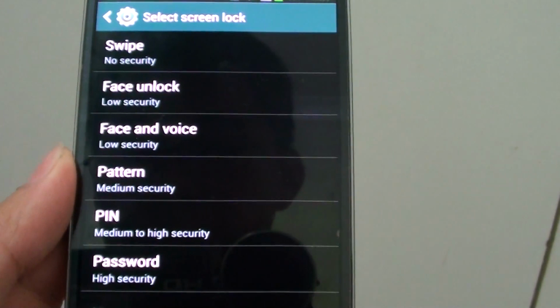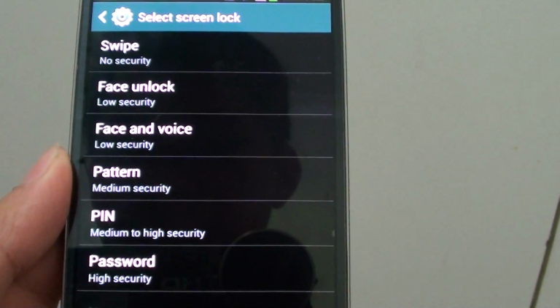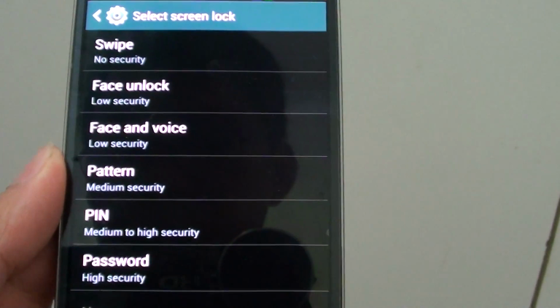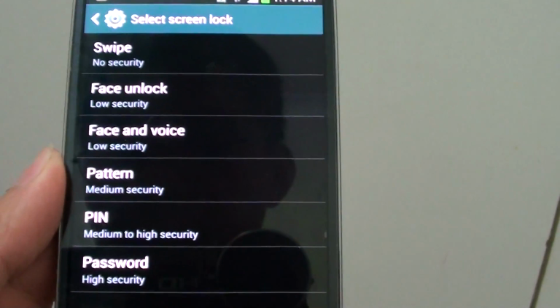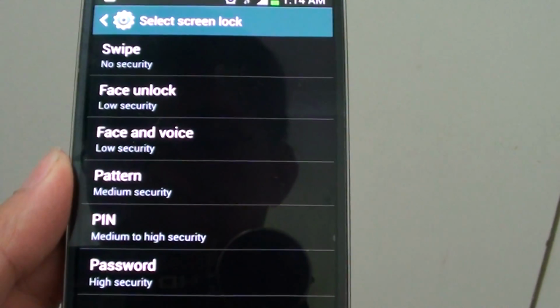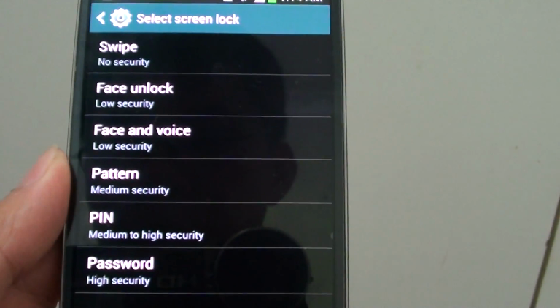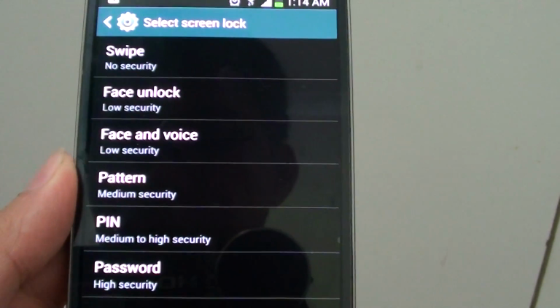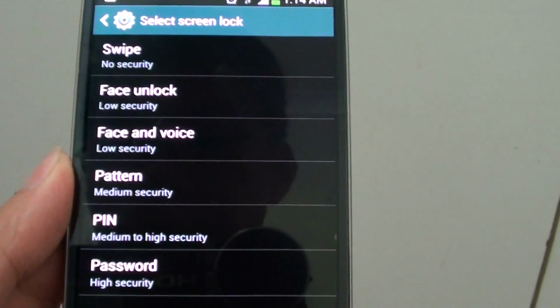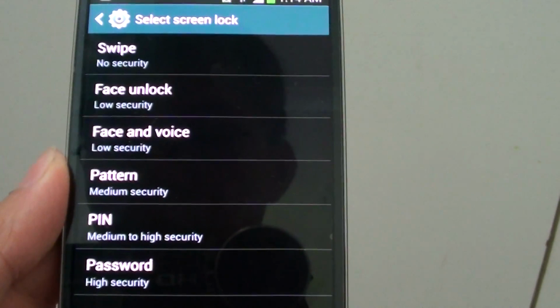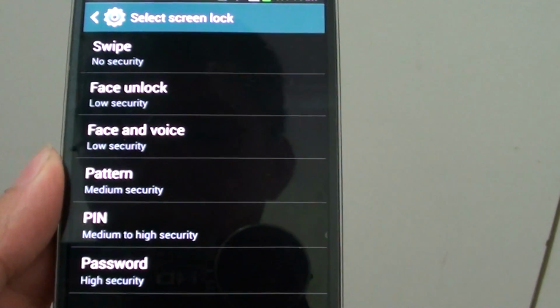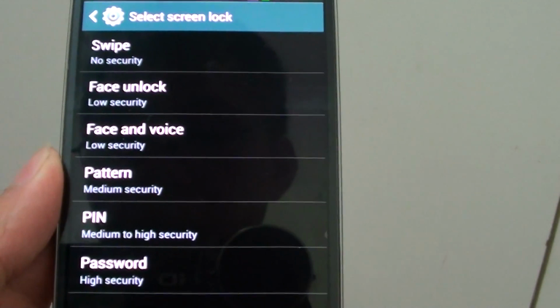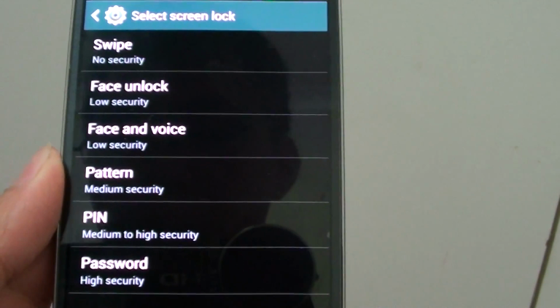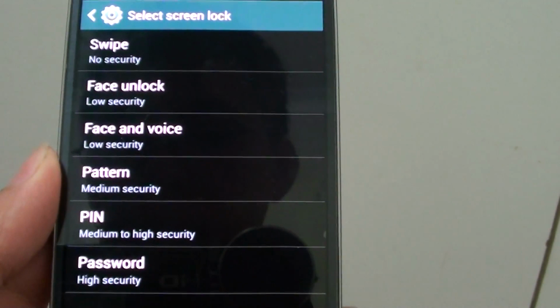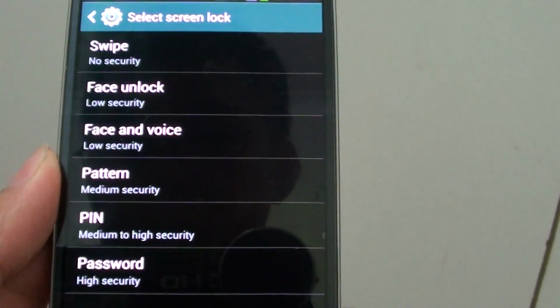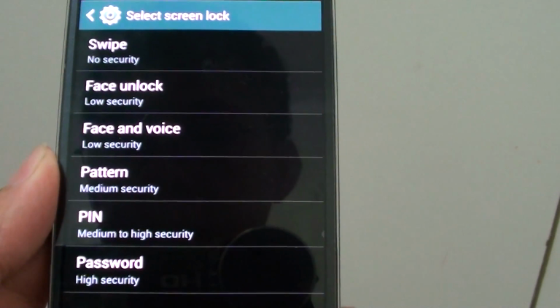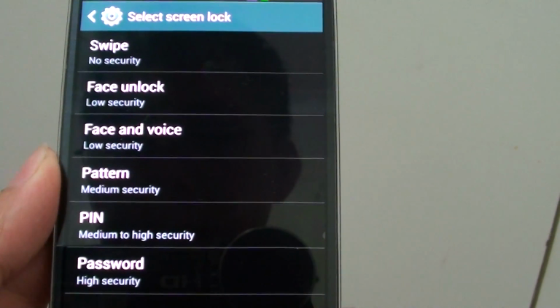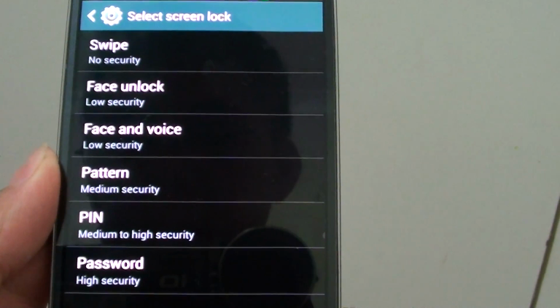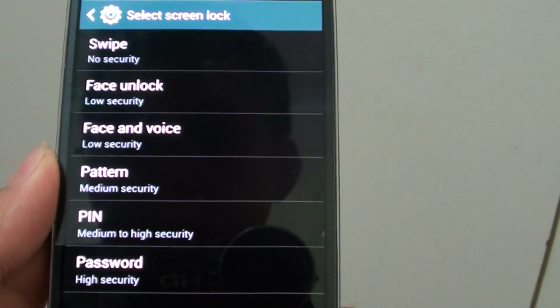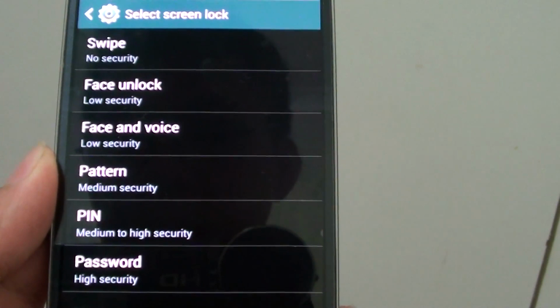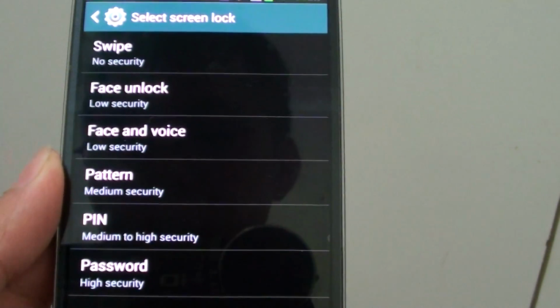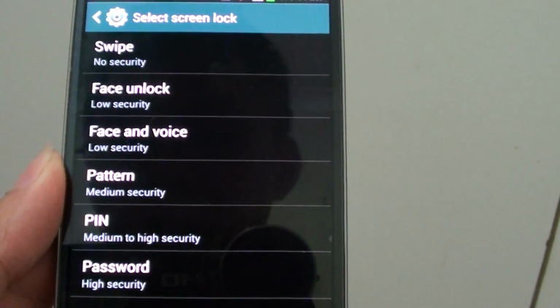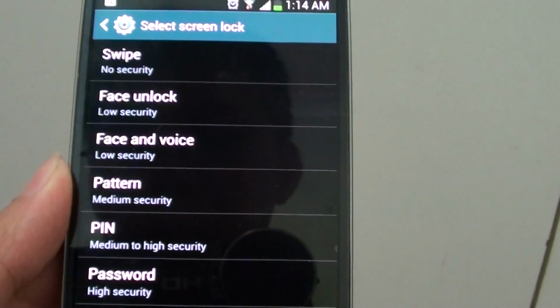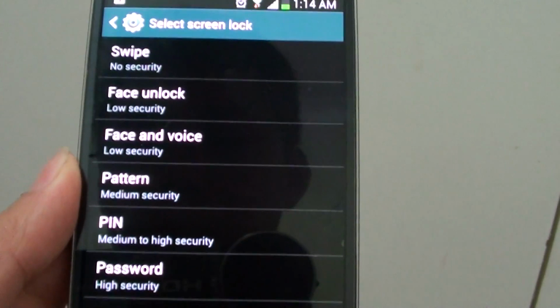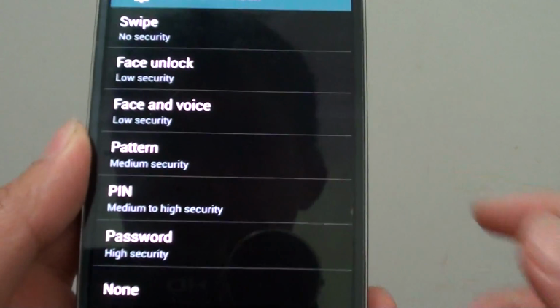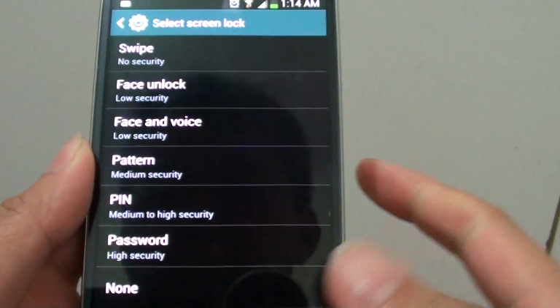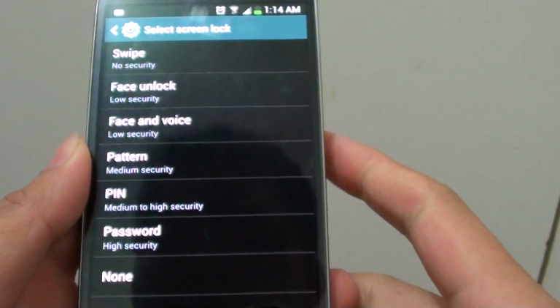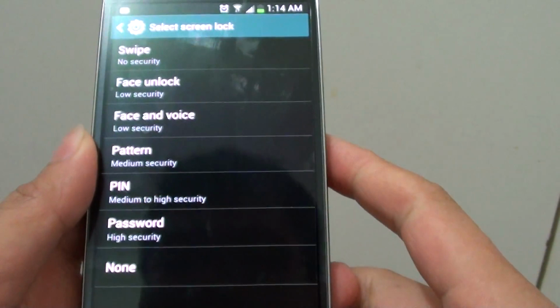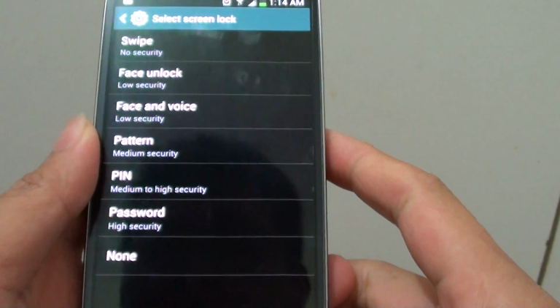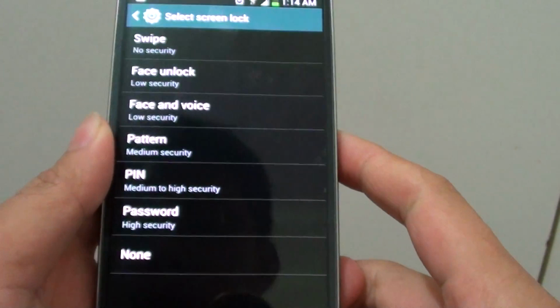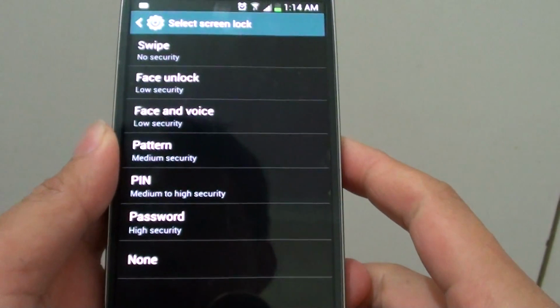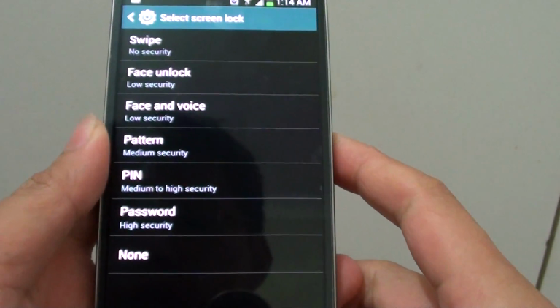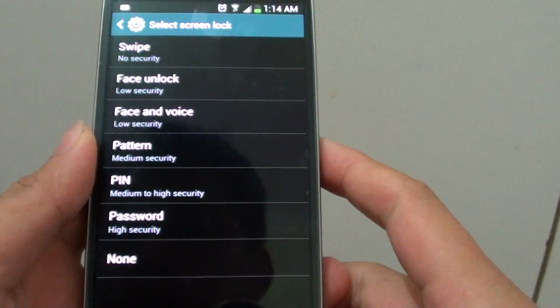How to set the Samsung Galaxy S4 Lock Screen with Face and Voice Recognition. First, go back to the home screen.